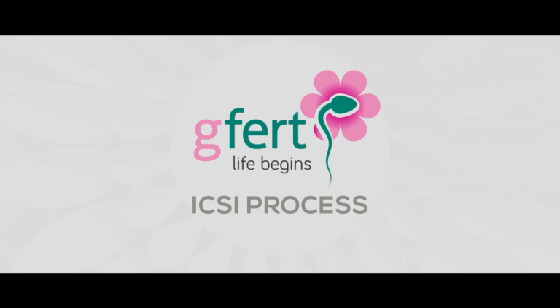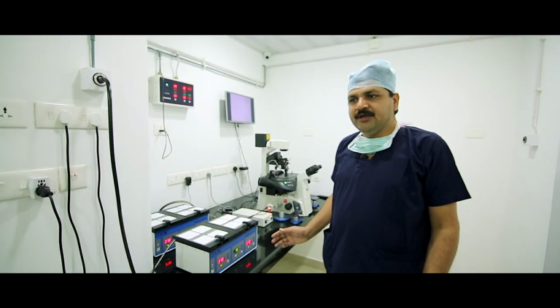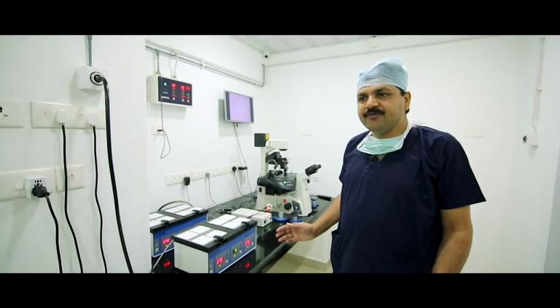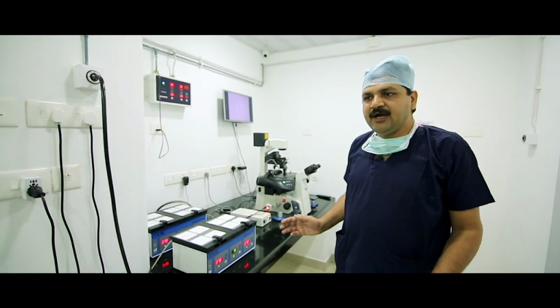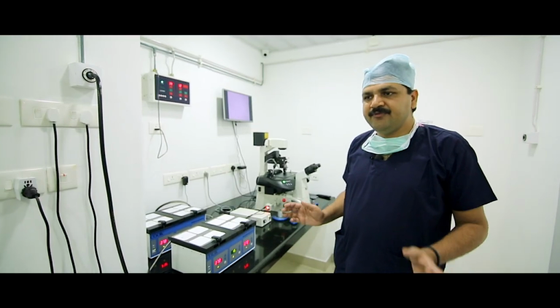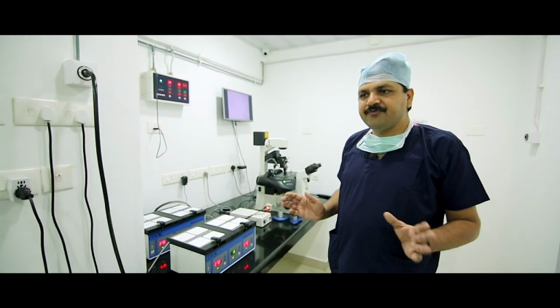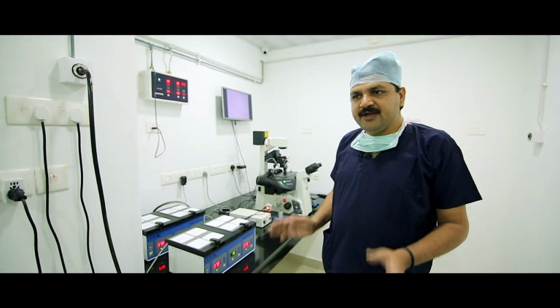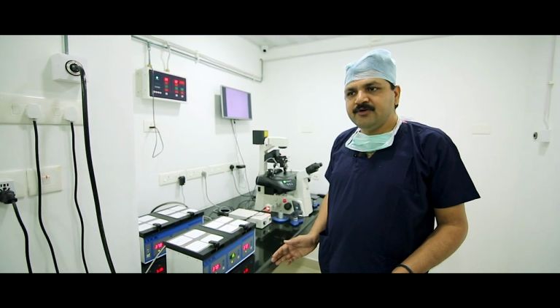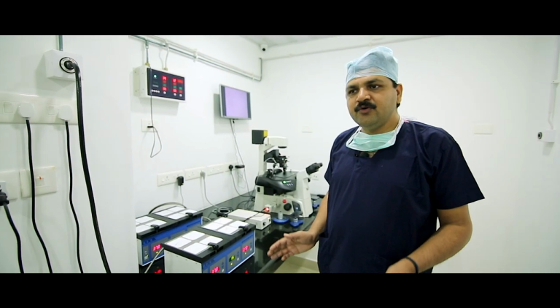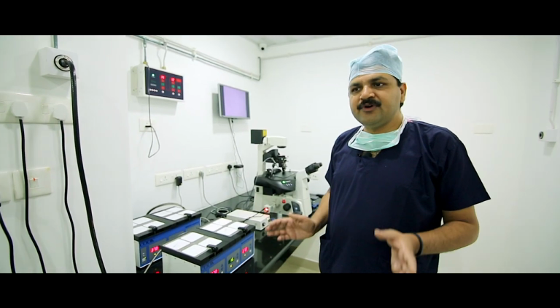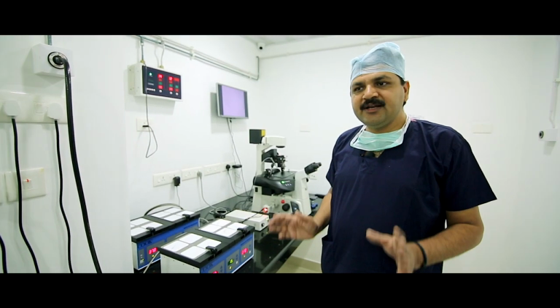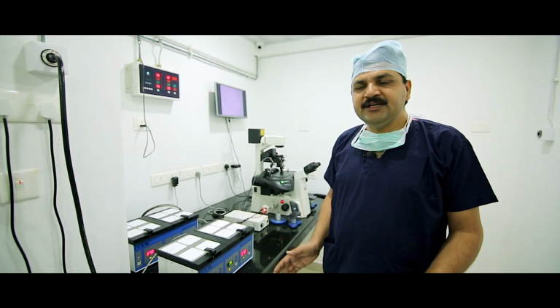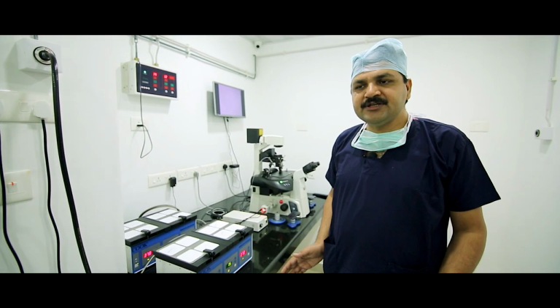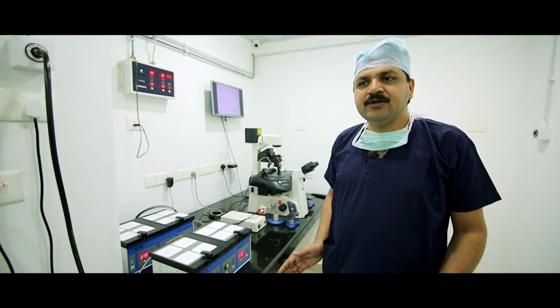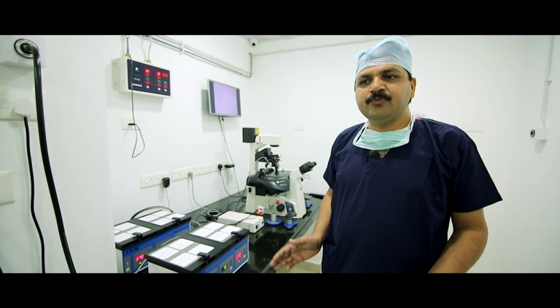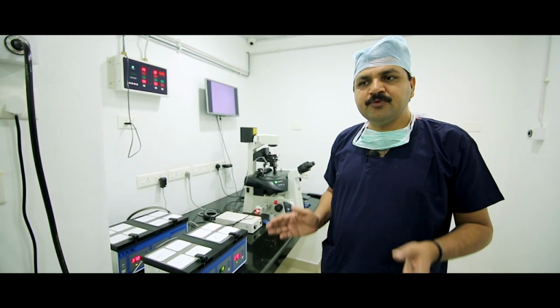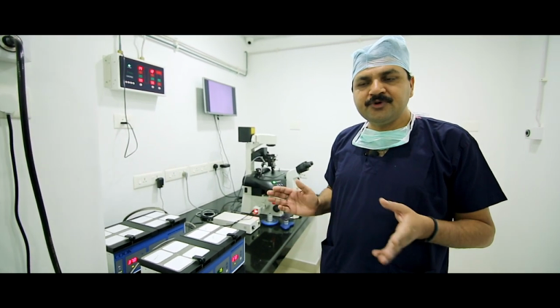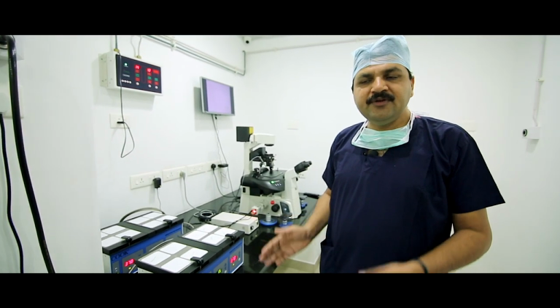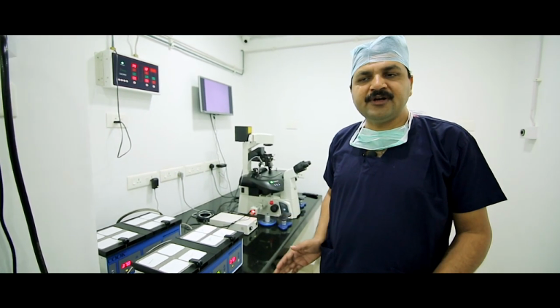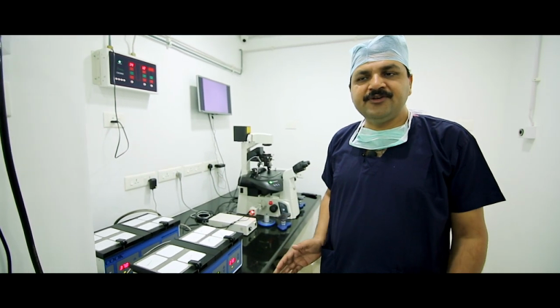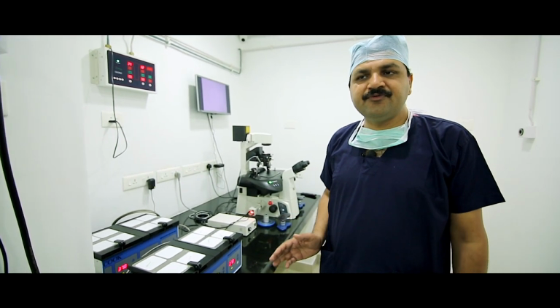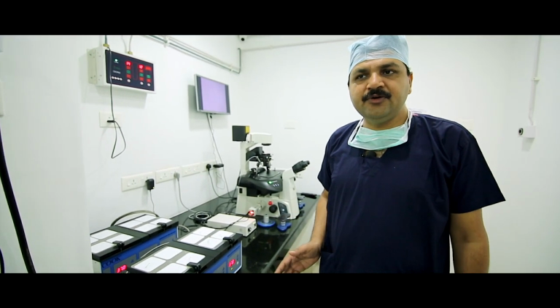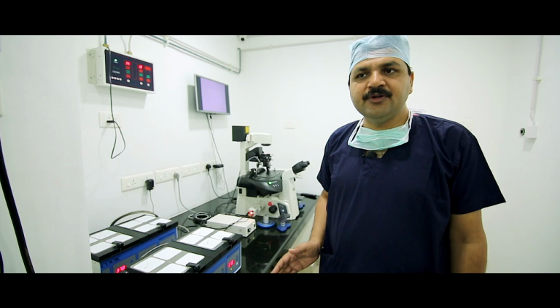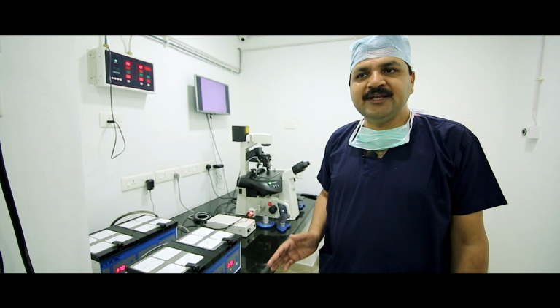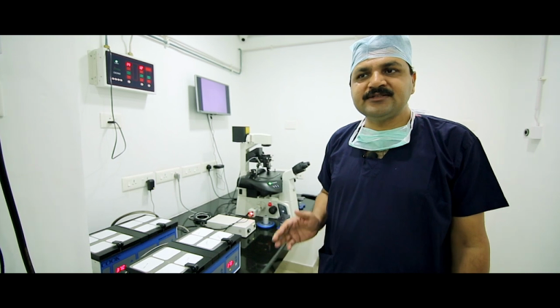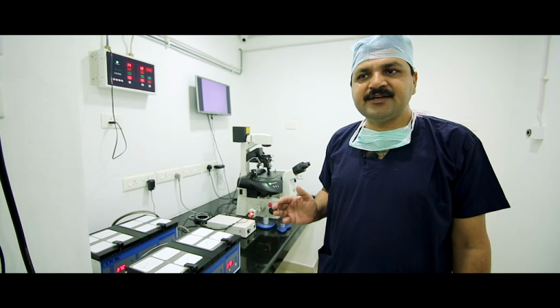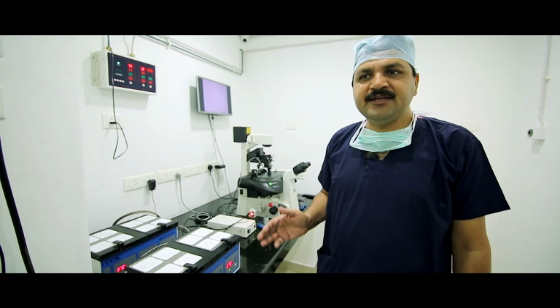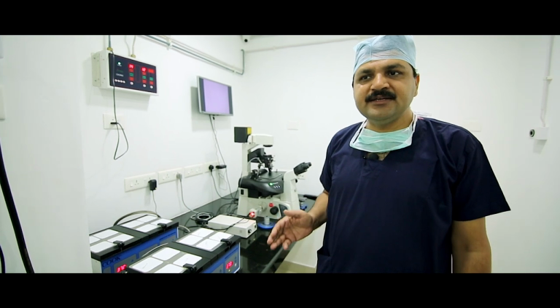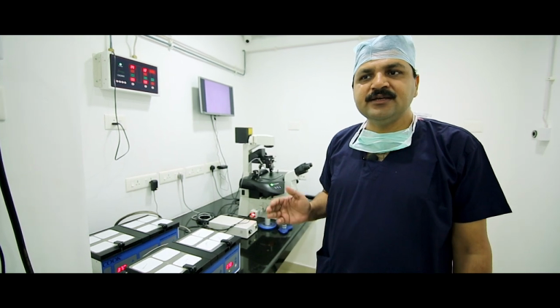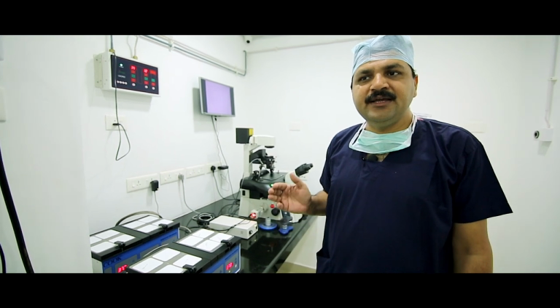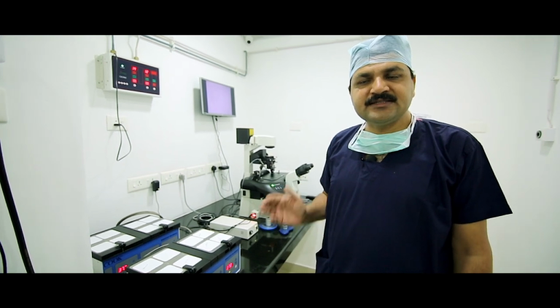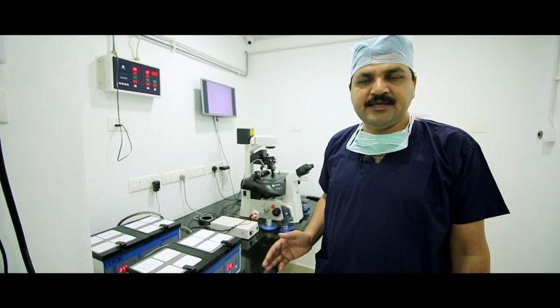If IVF failed — due to low fertilization or total fertilization failure — the next technique is ICSI.